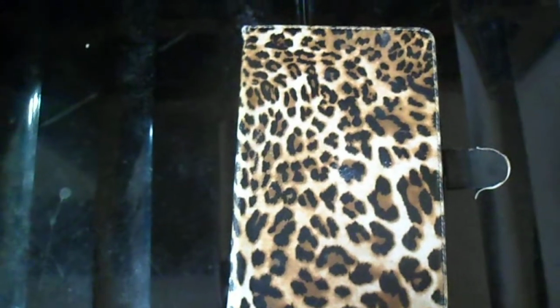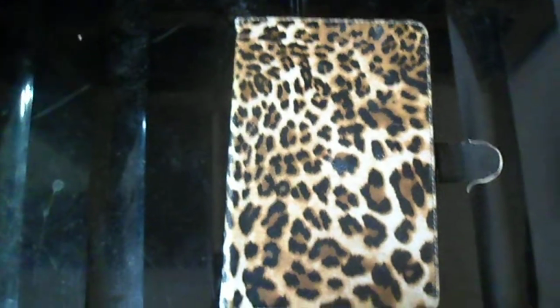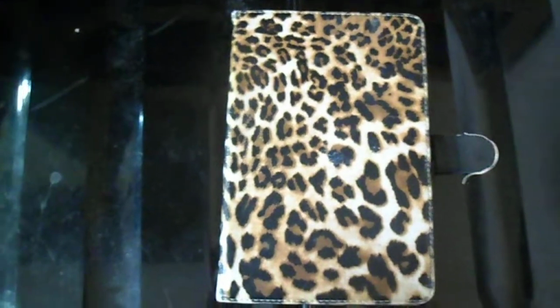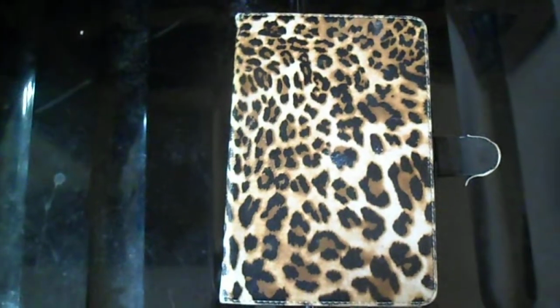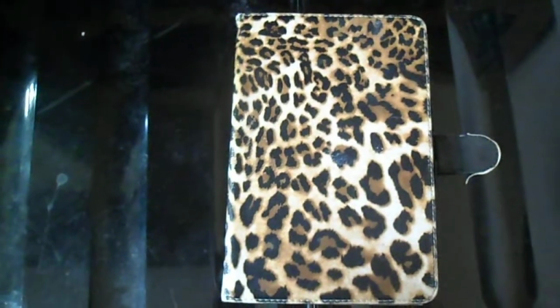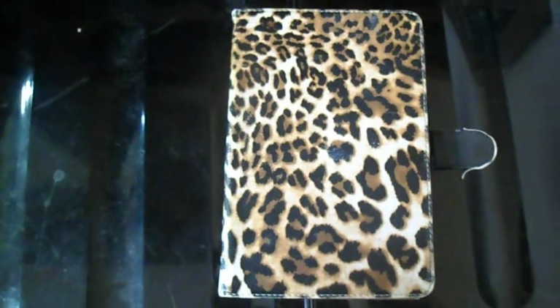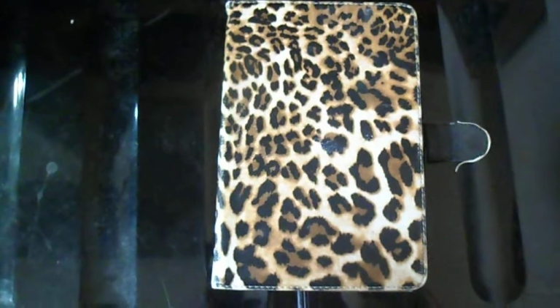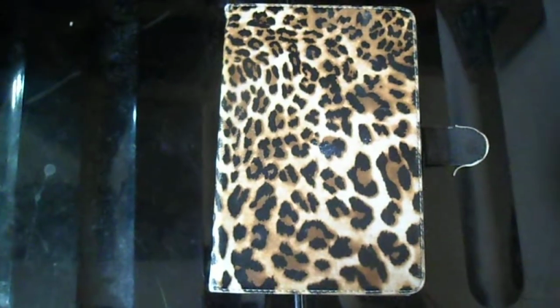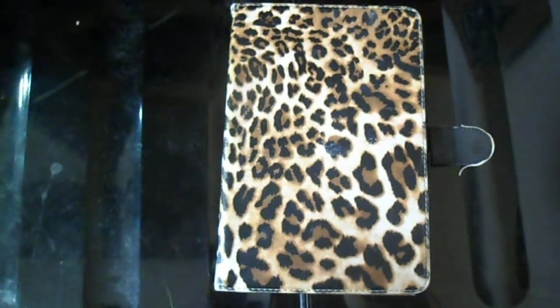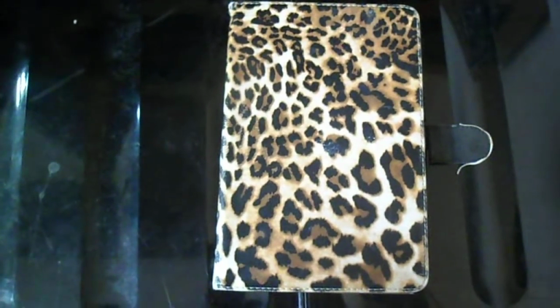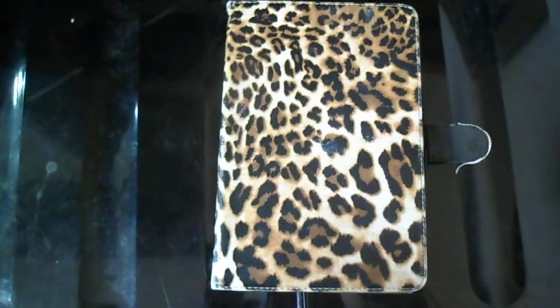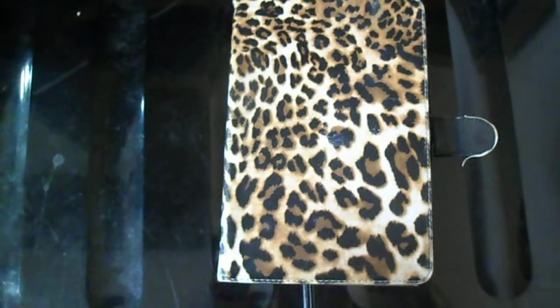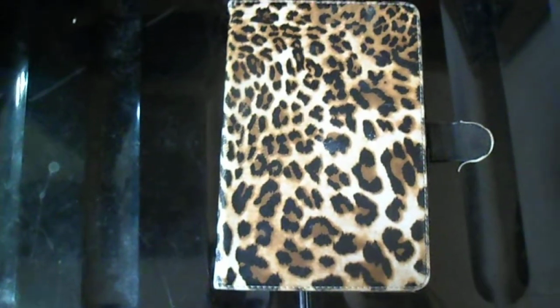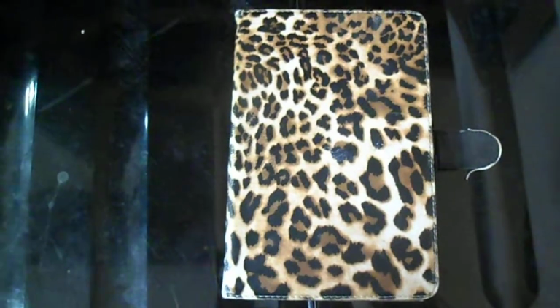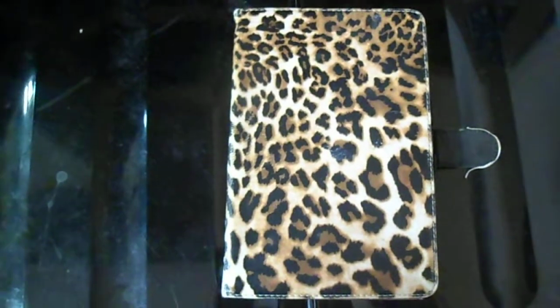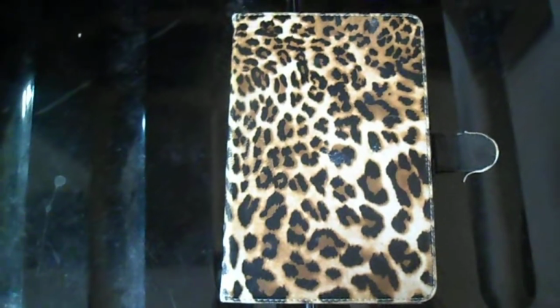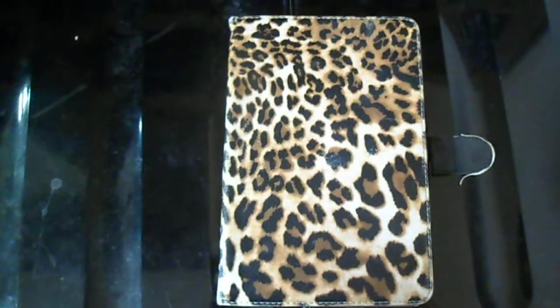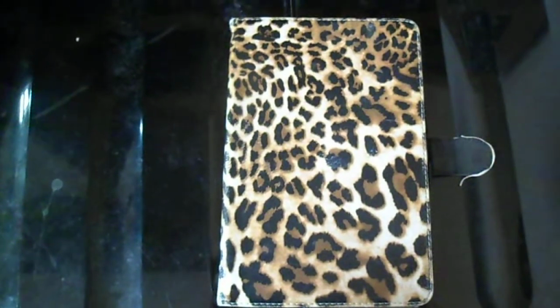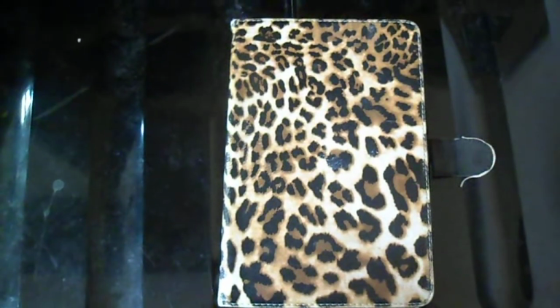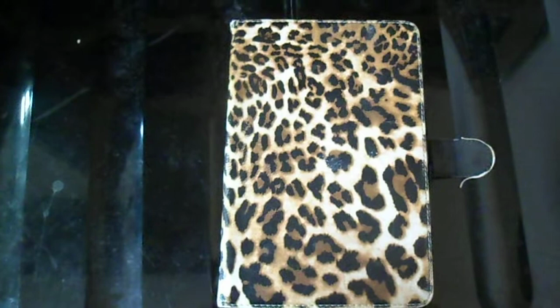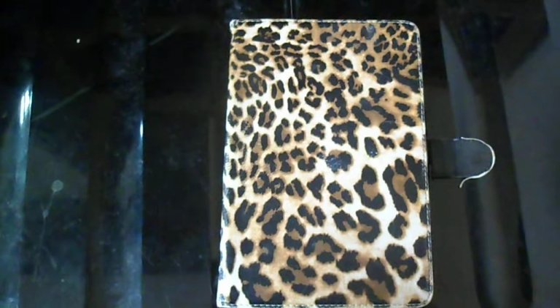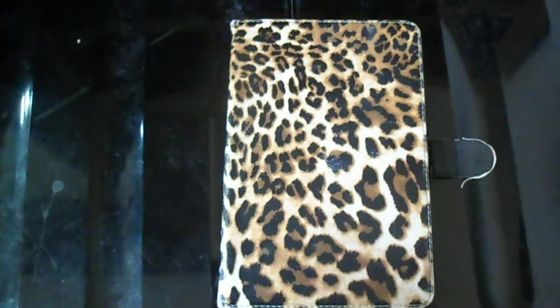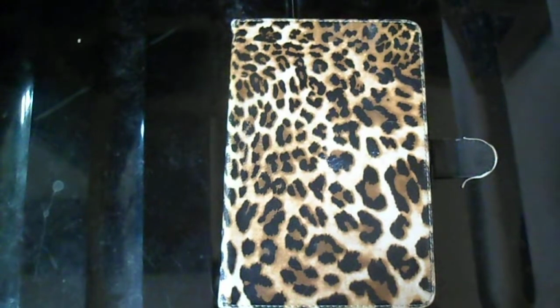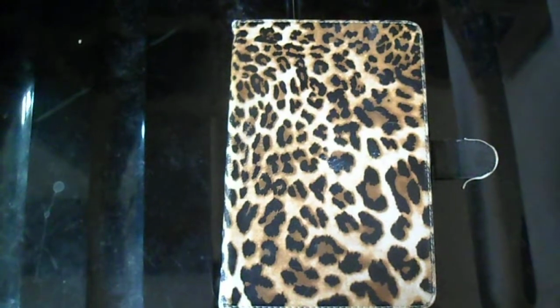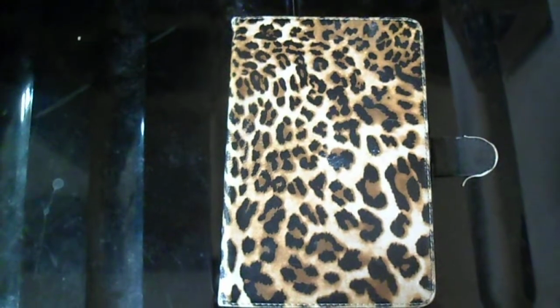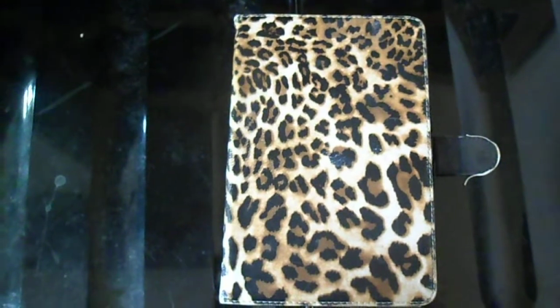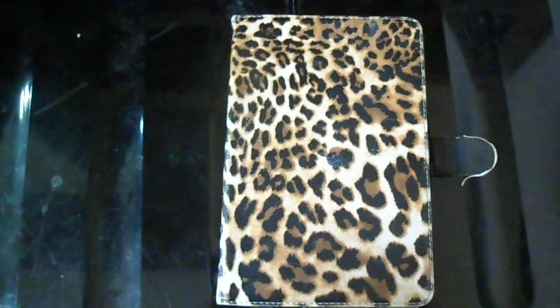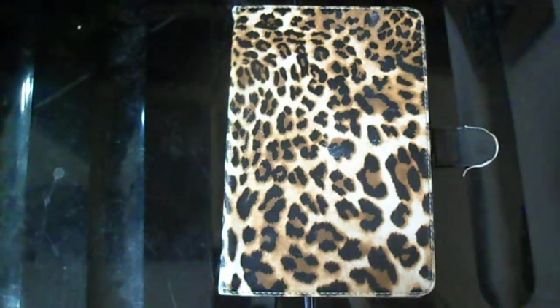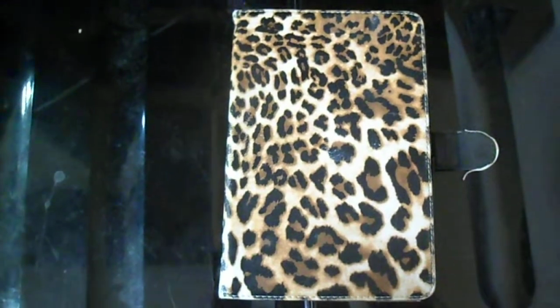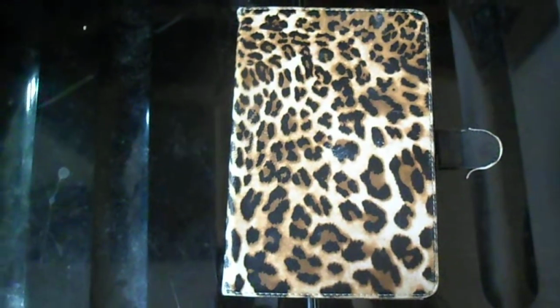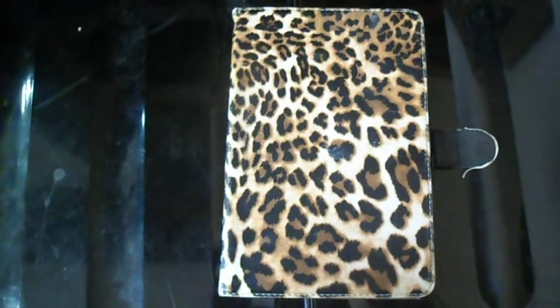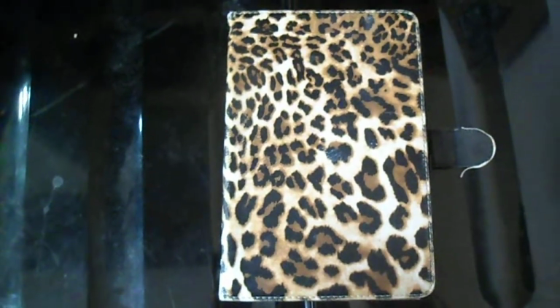Hi everyone, it's Vlogtober Day 16 and I'm going to show you what's on my iPad.